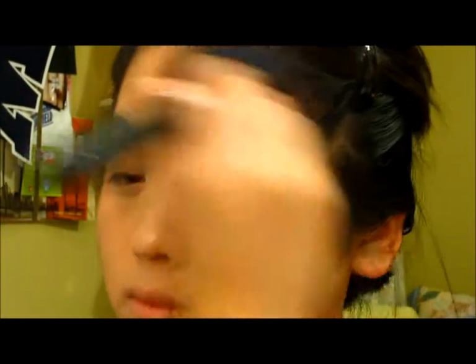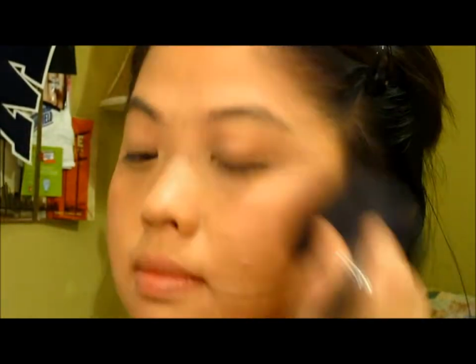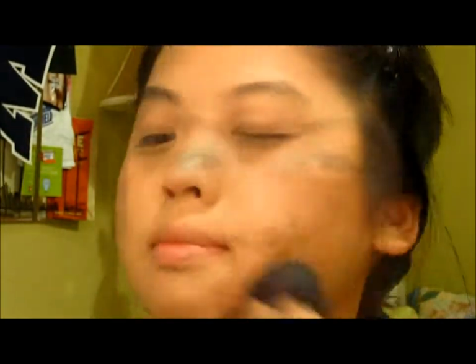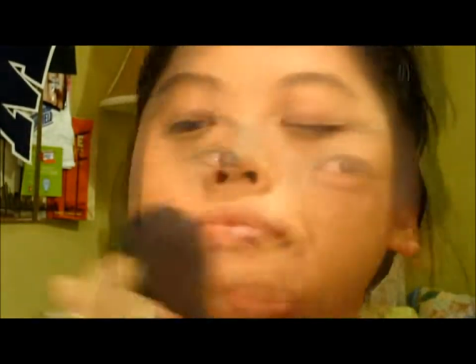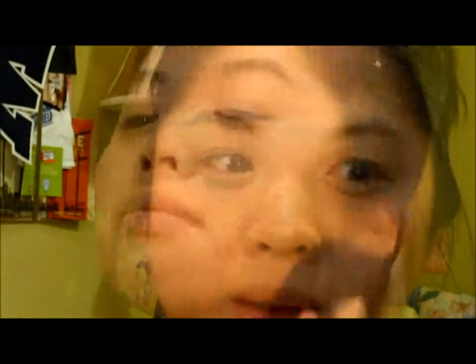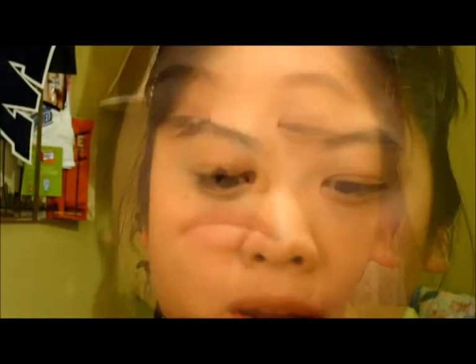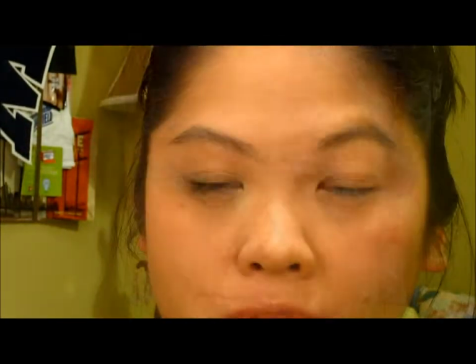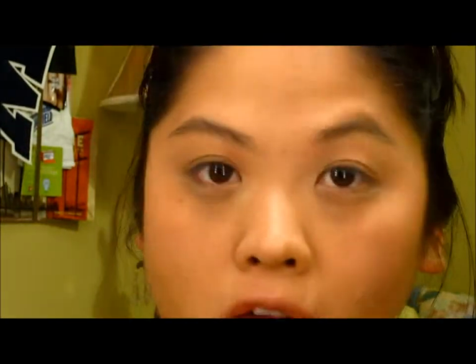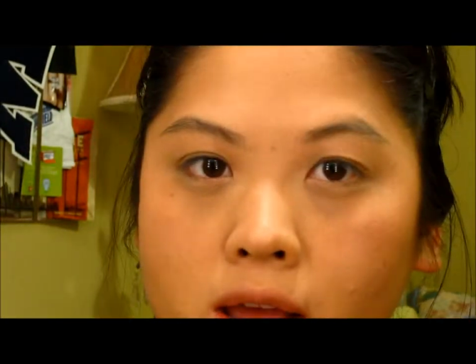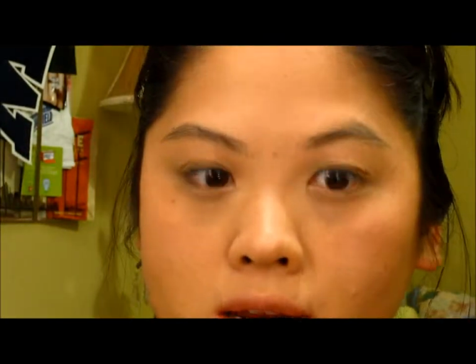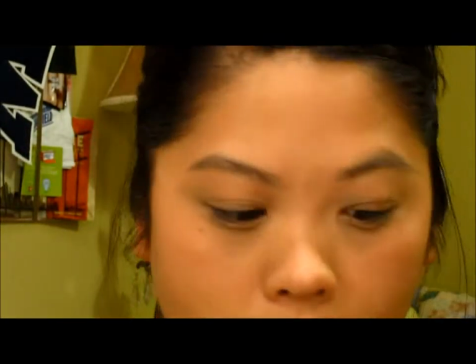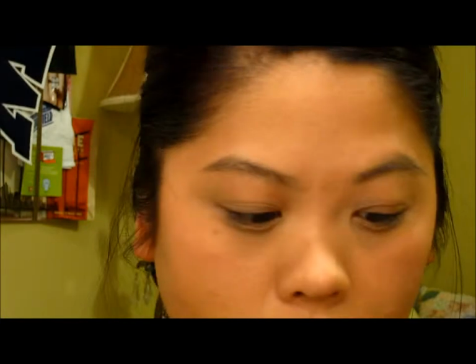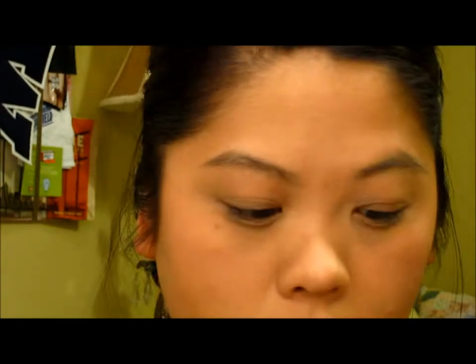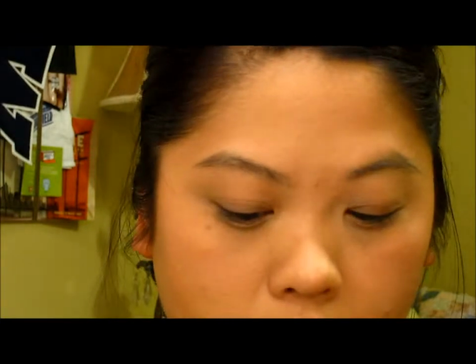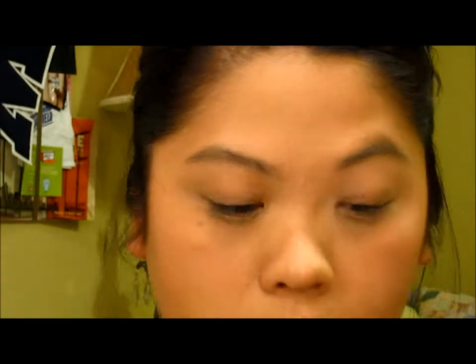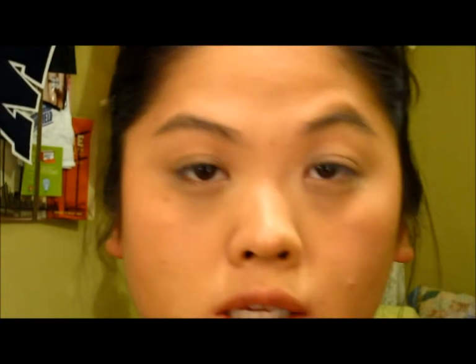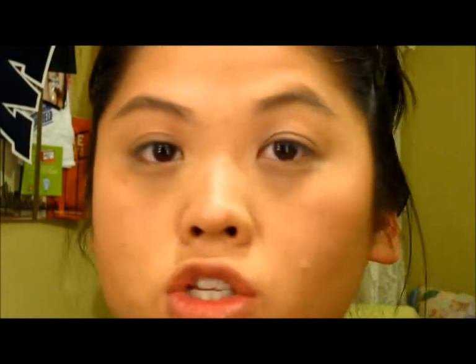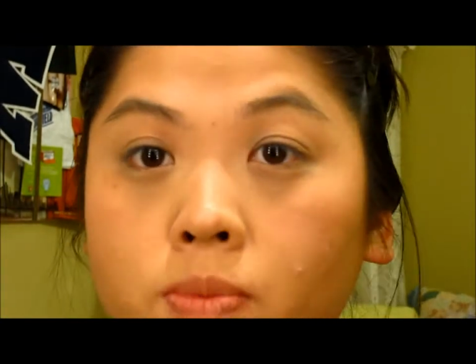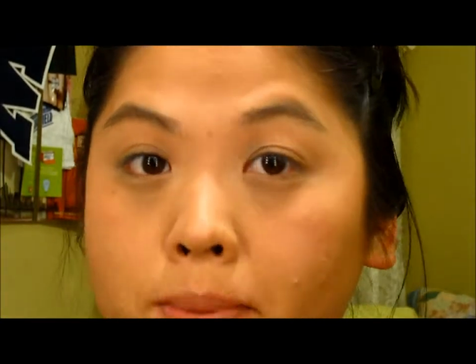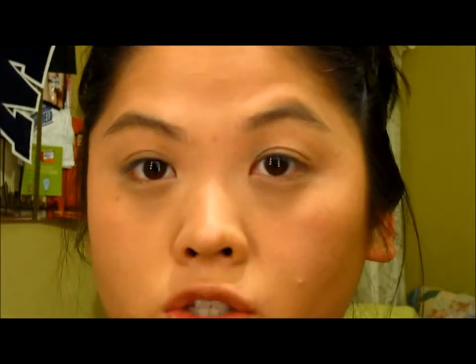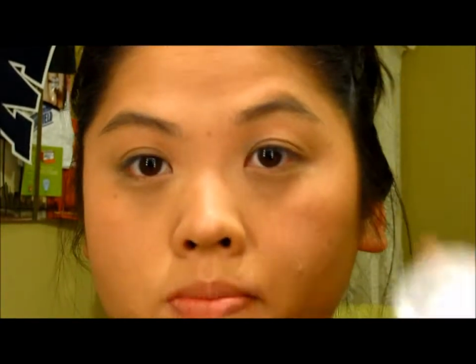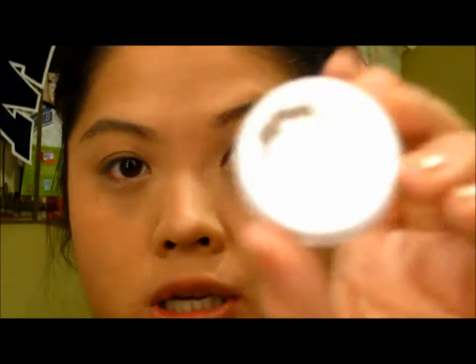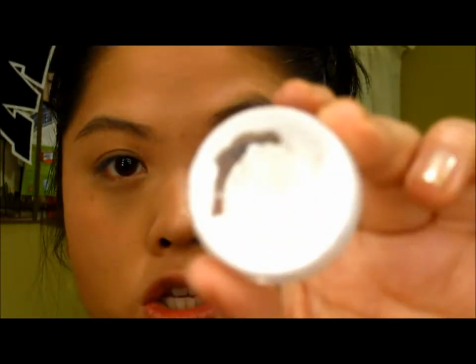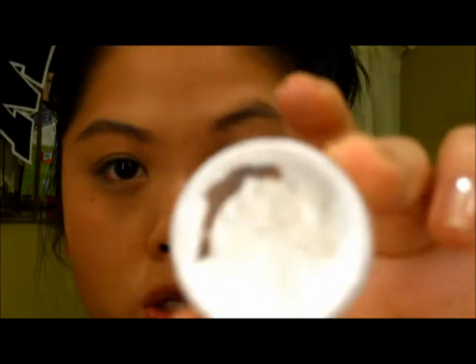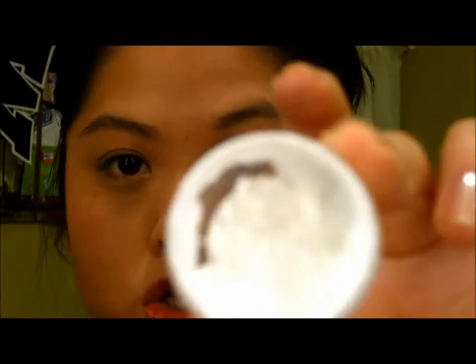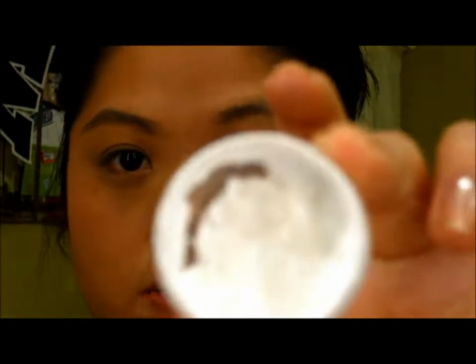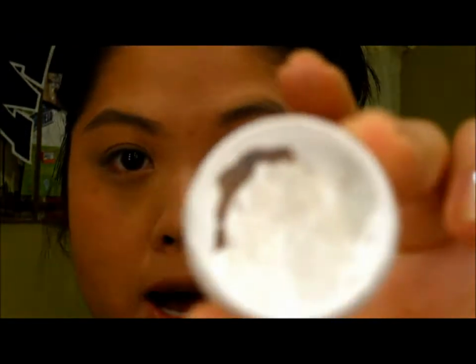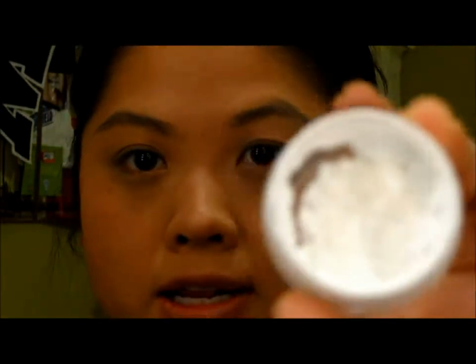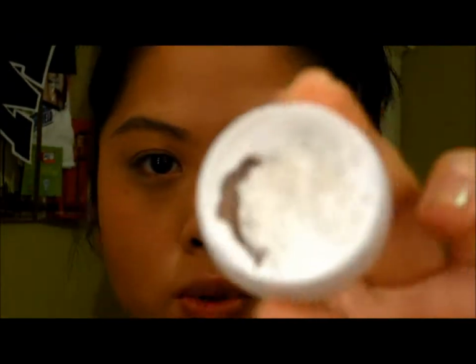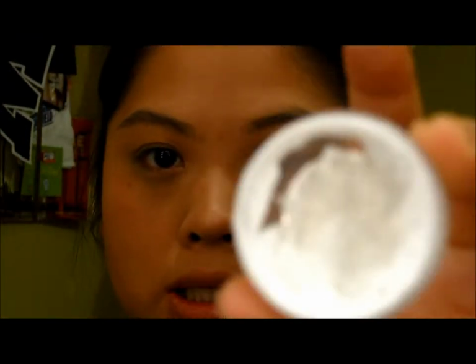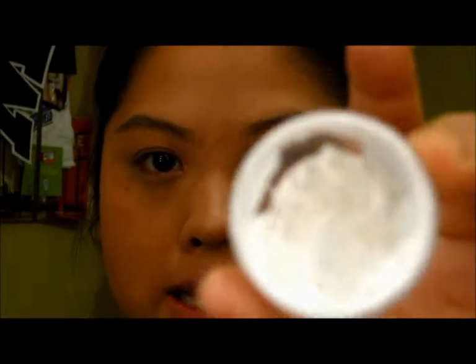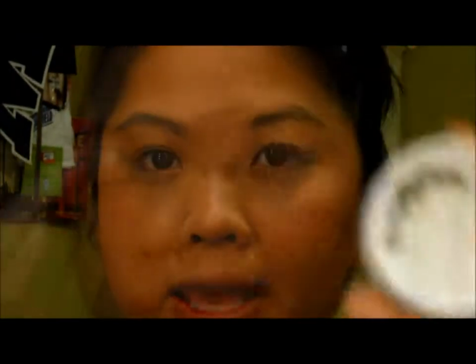I'm going to put on NYX's Jumbo Eye Pencil in Milk — this one is depotted, that's why it looks like that.